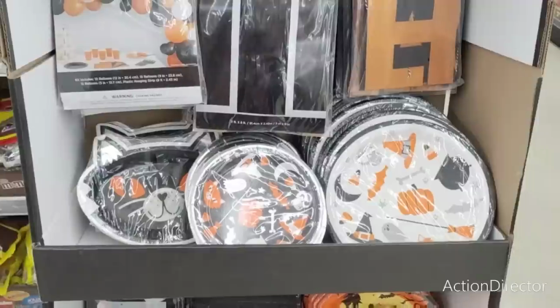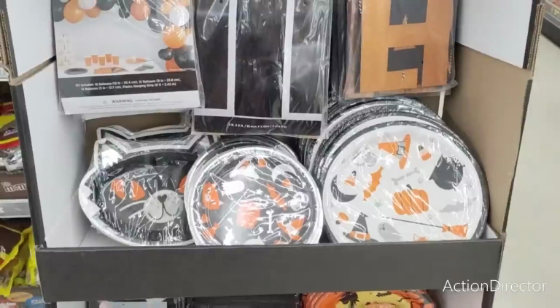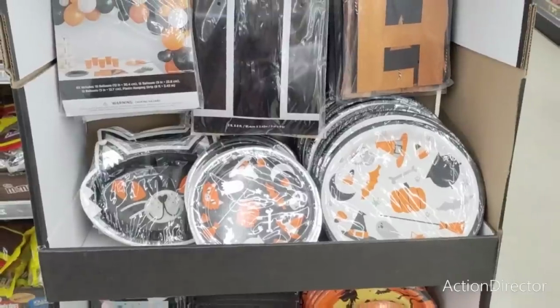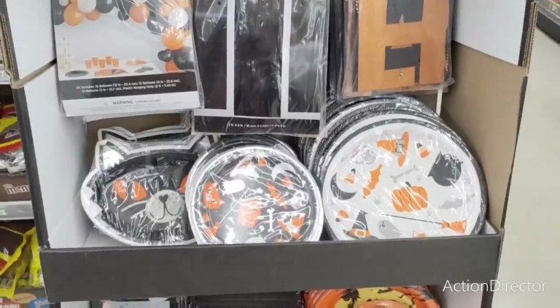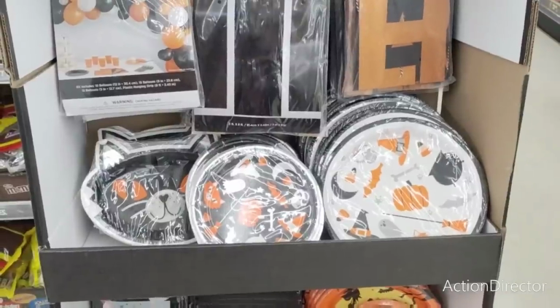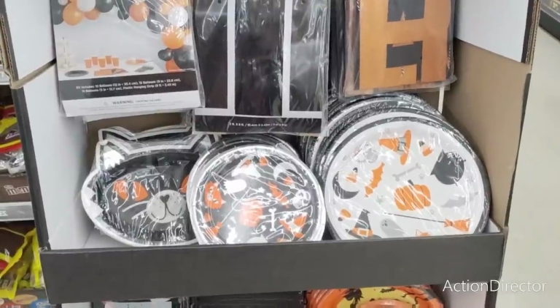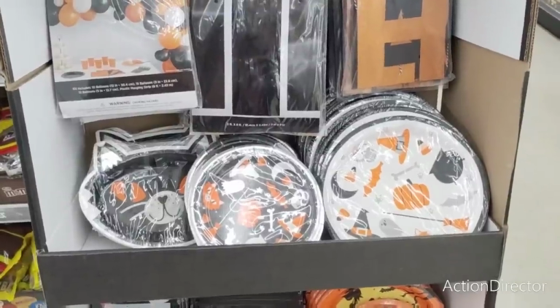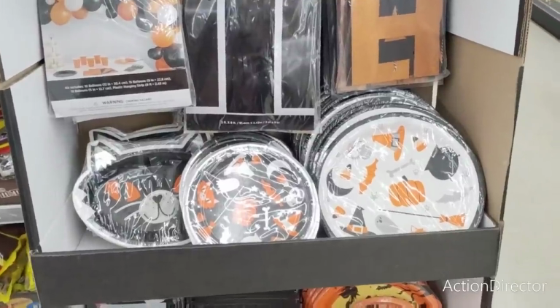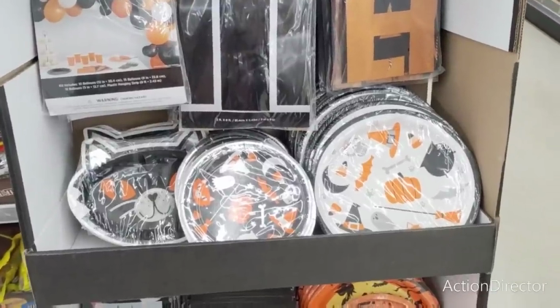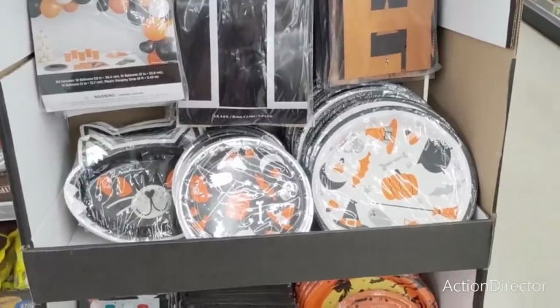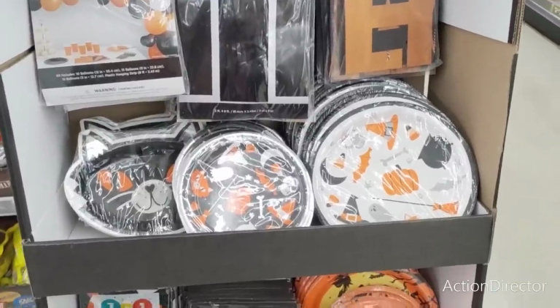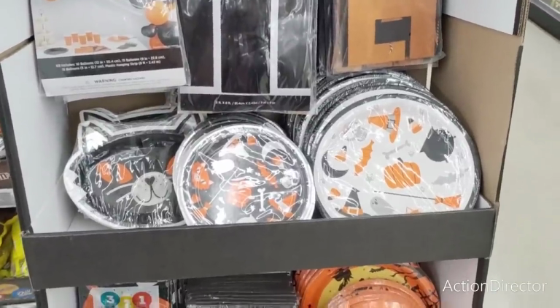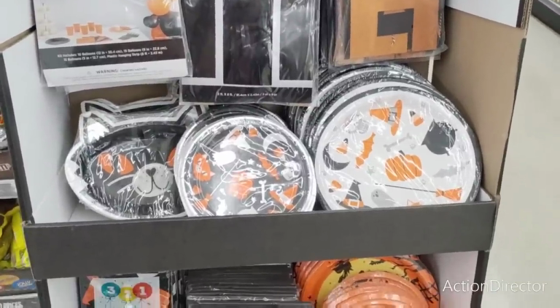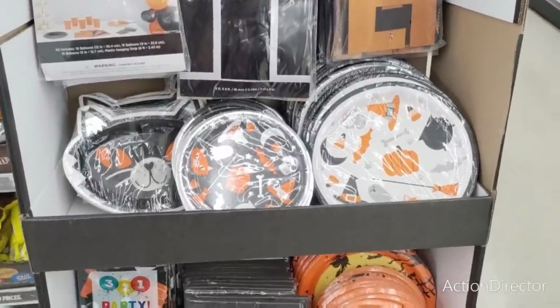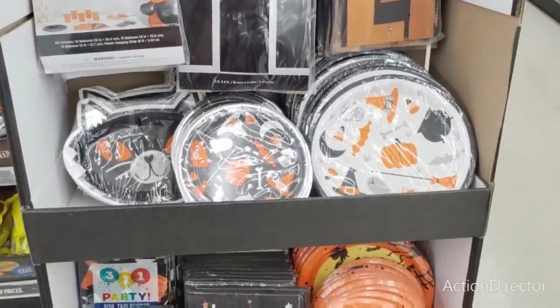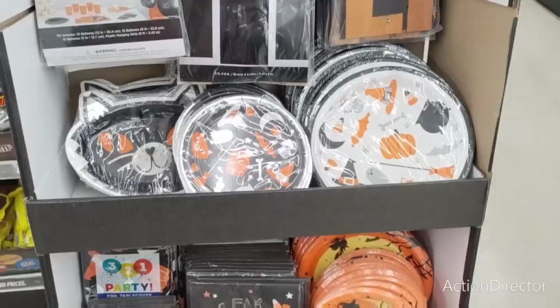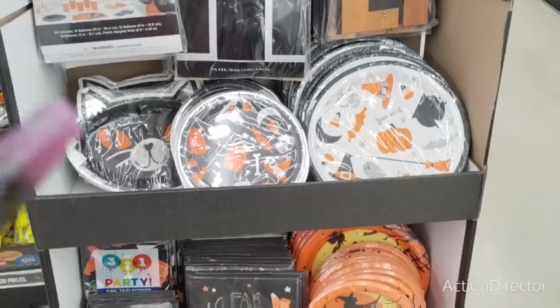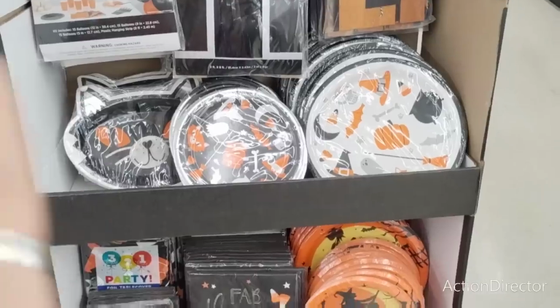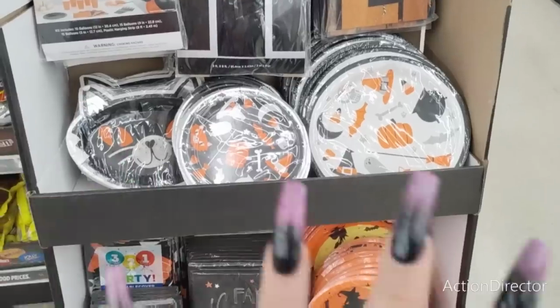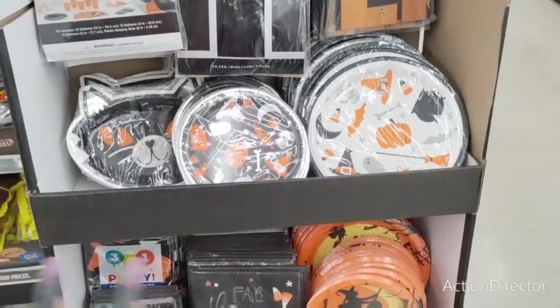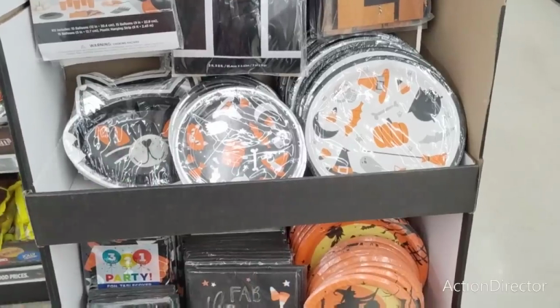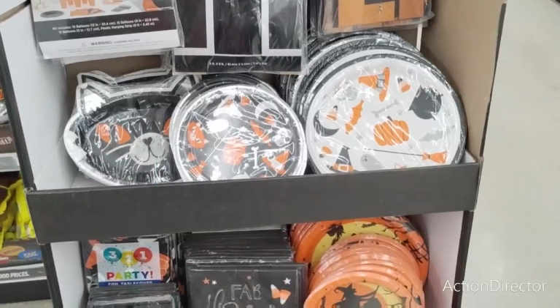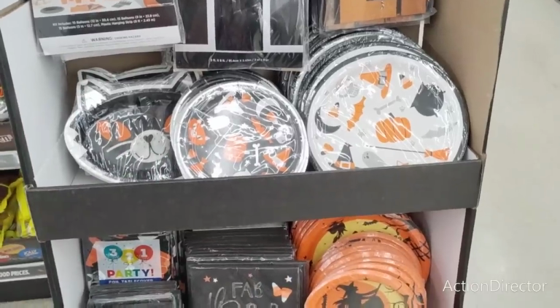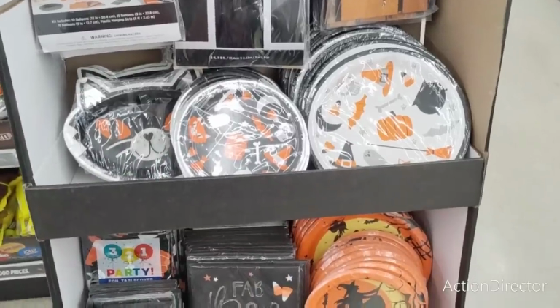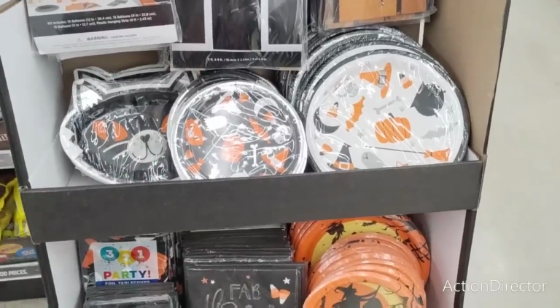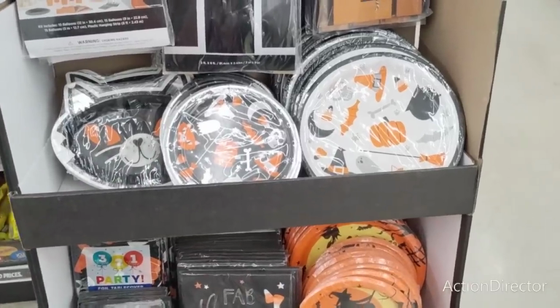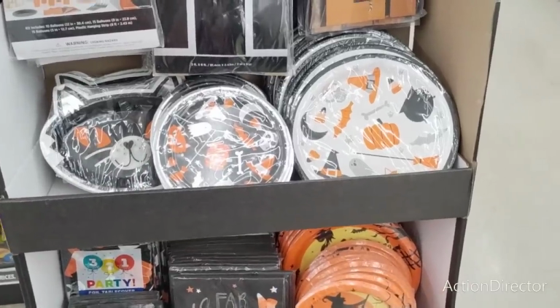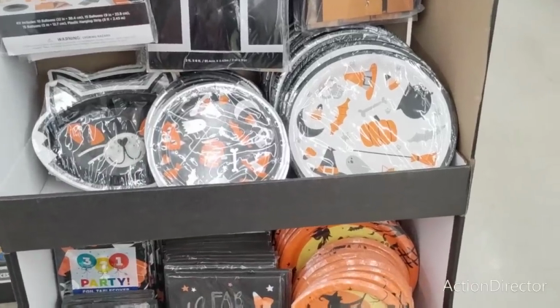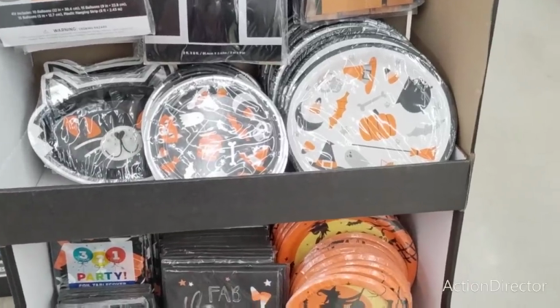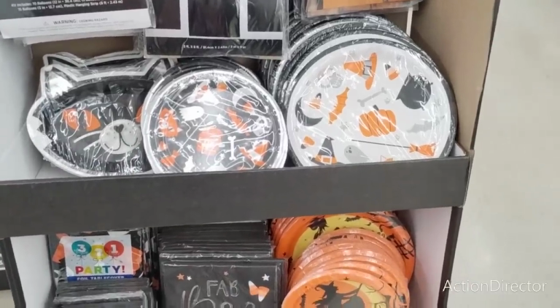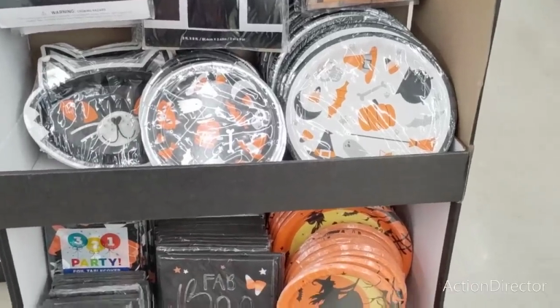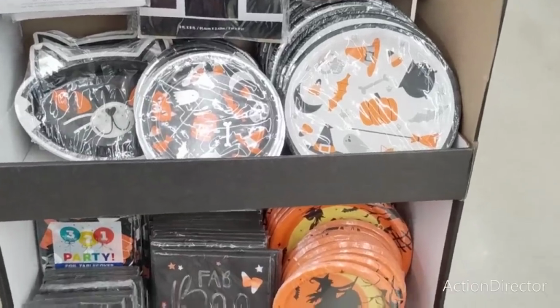Hello friends, we're here at Dollar General and they have different stuff at different Dollar General locations. I want to show you guys some really cool stuff.